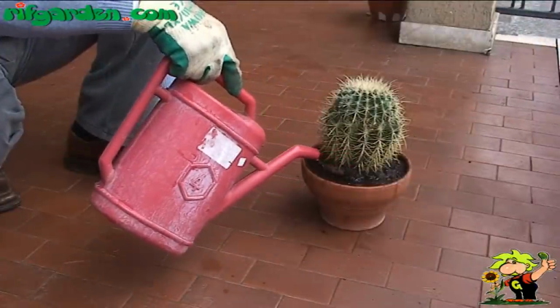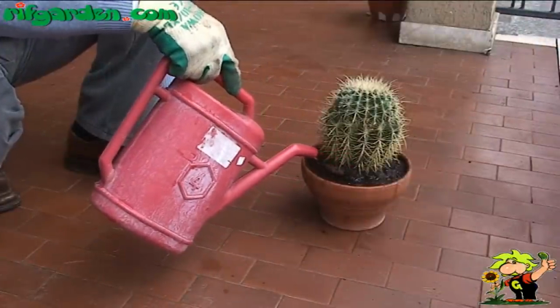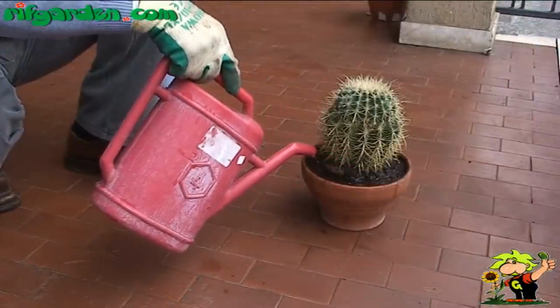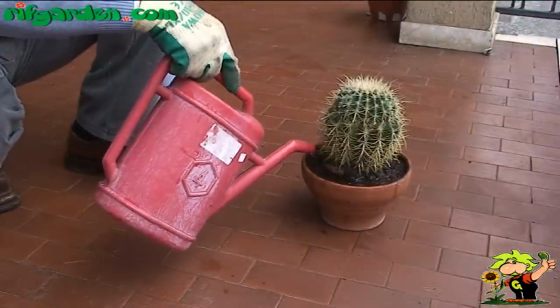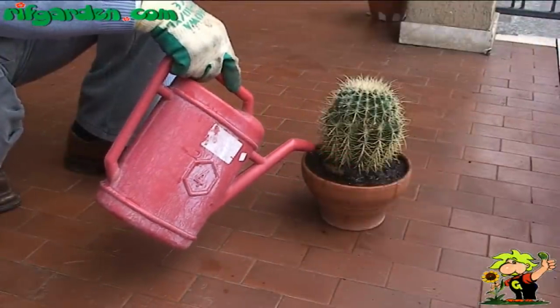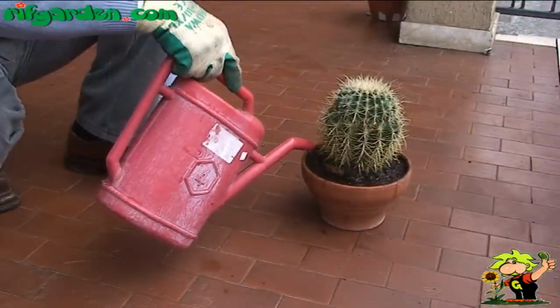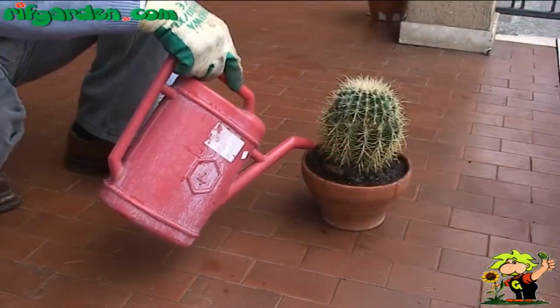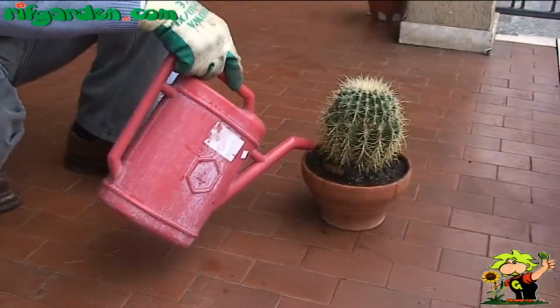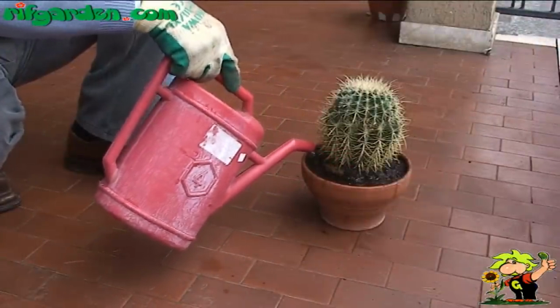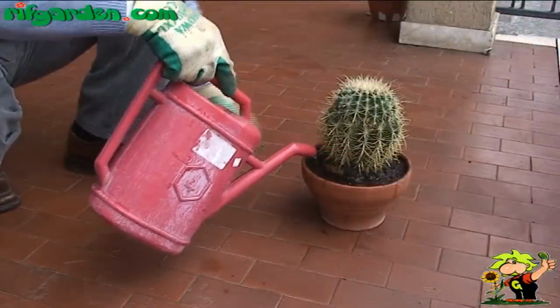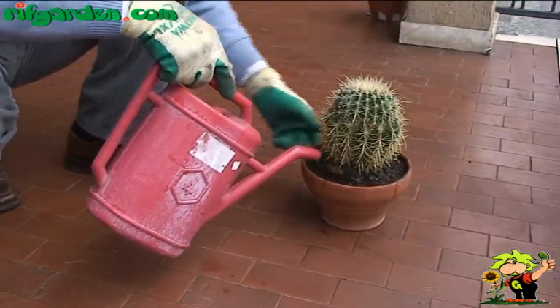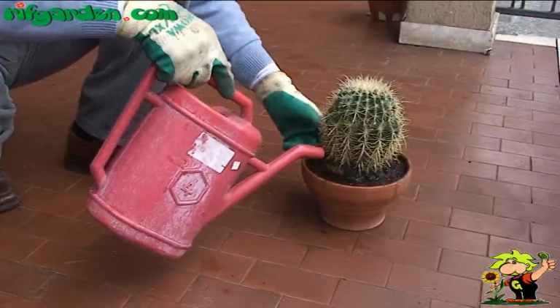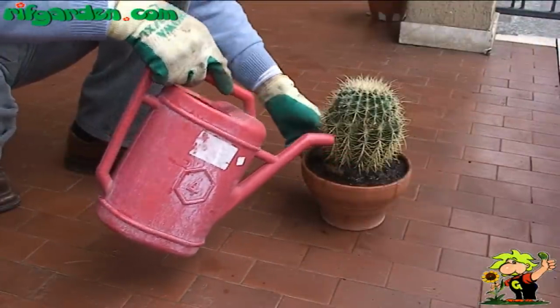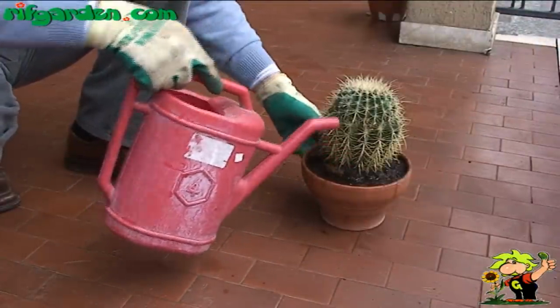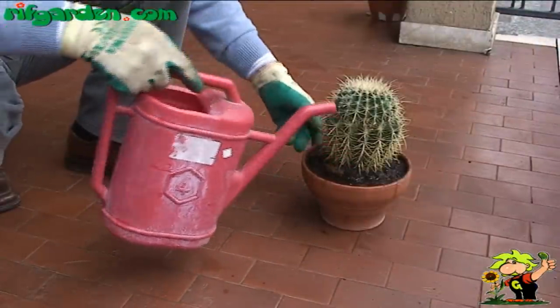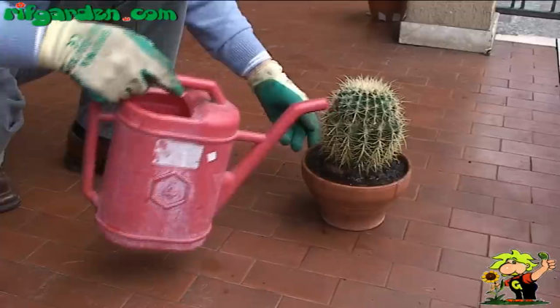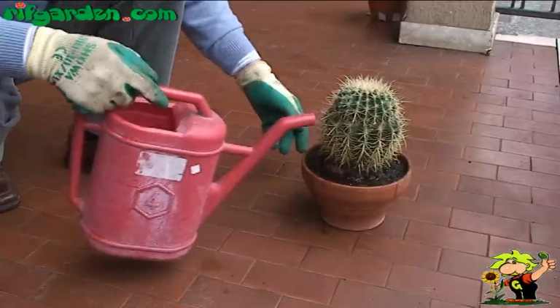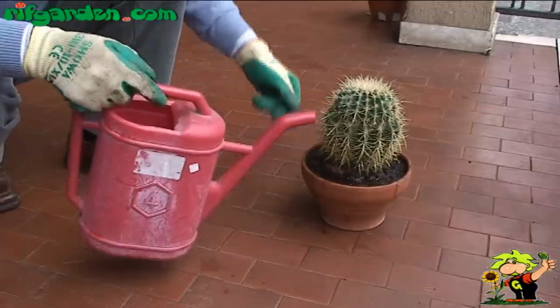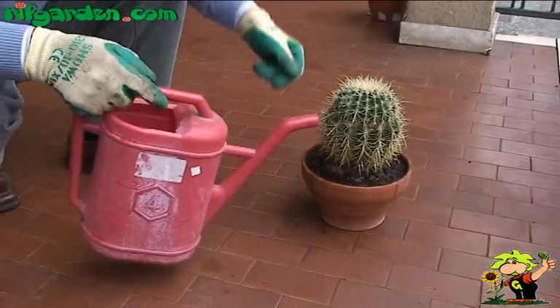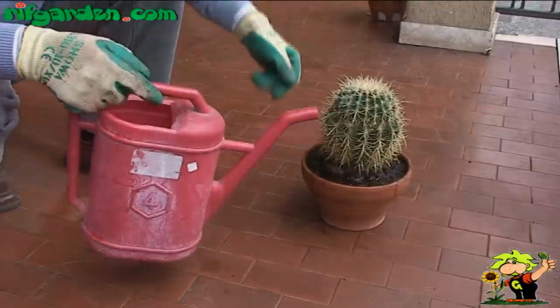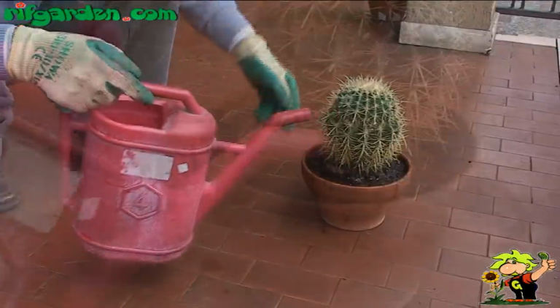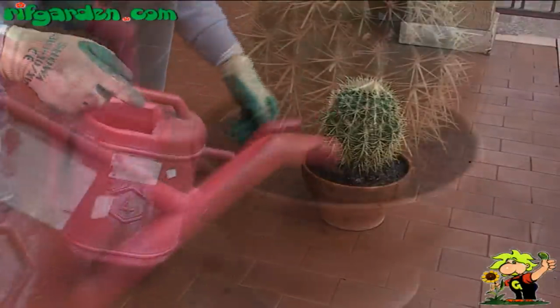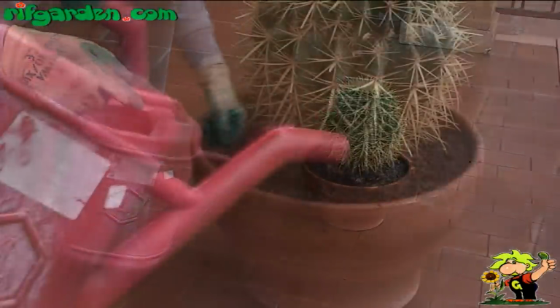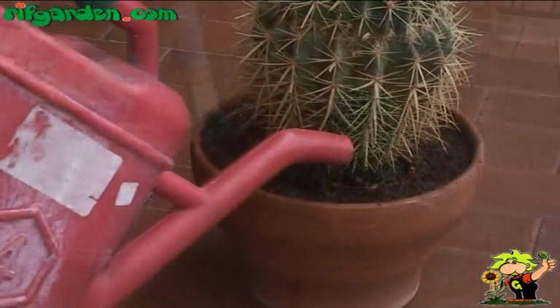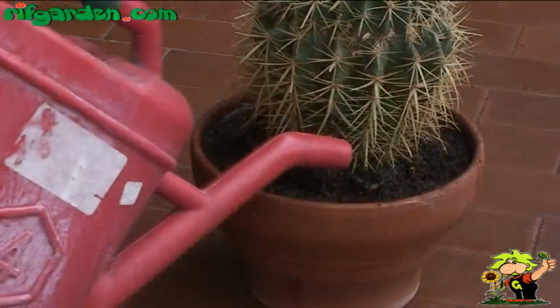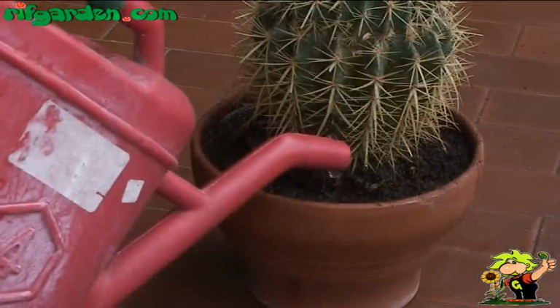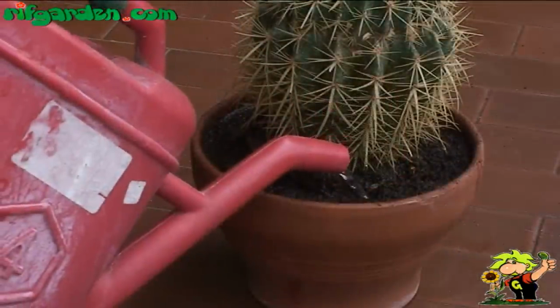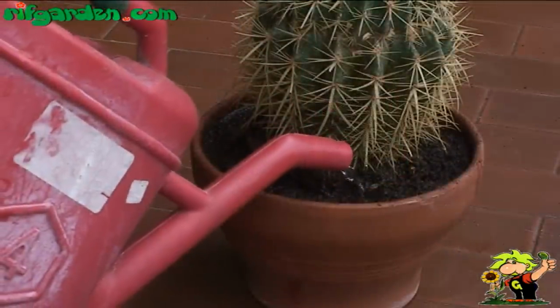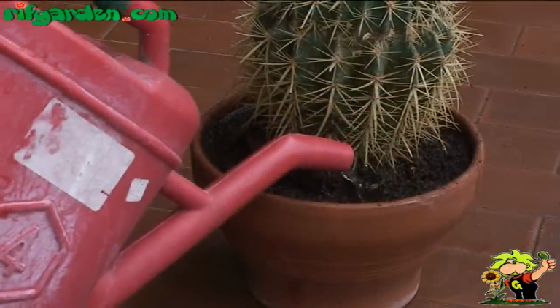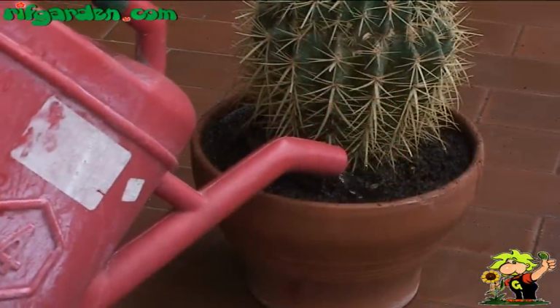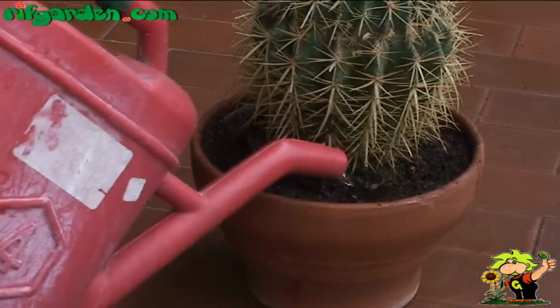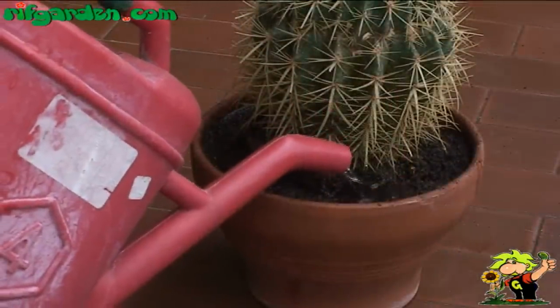However, watering is necessary only once every 7-10 days, when the substrate is completely dry.